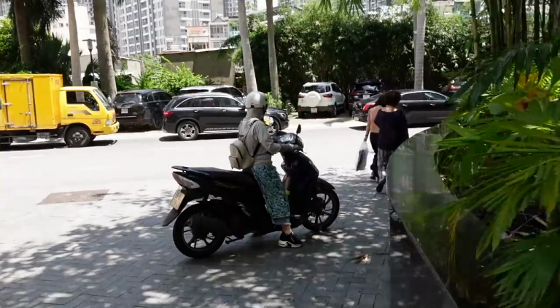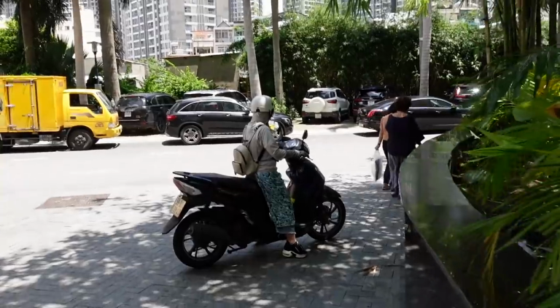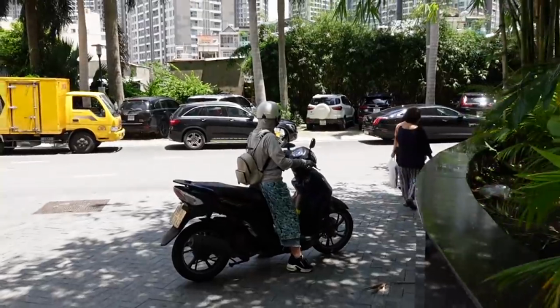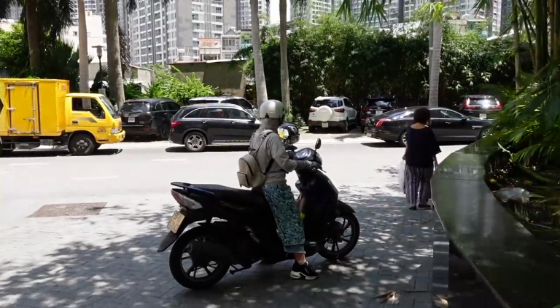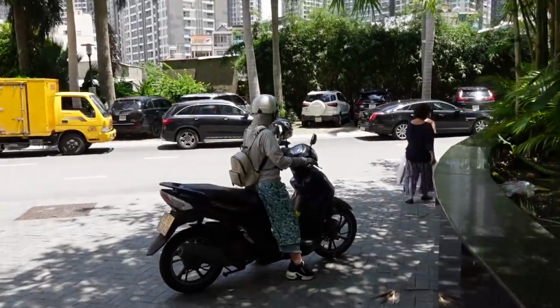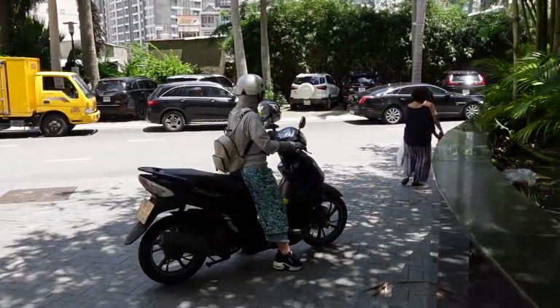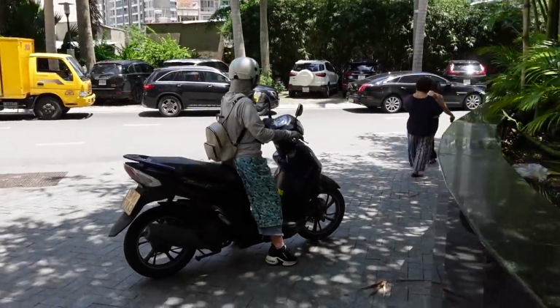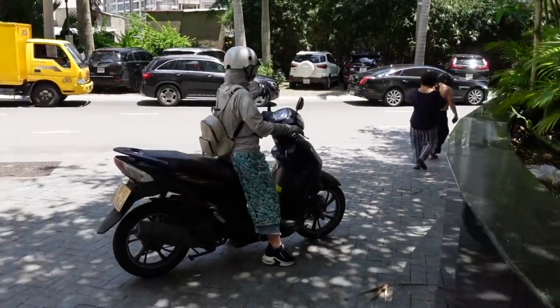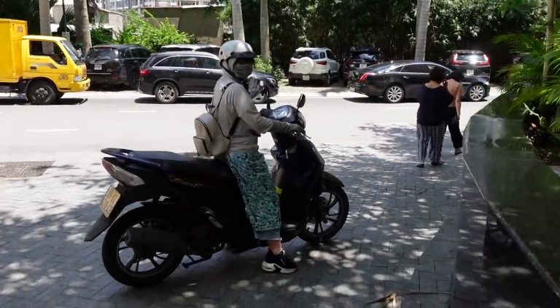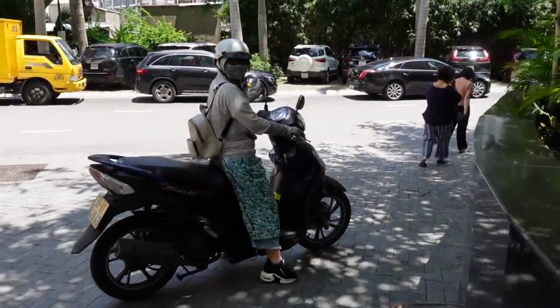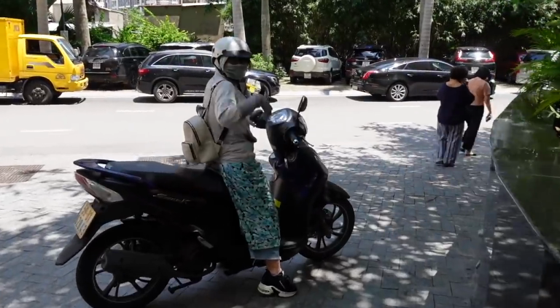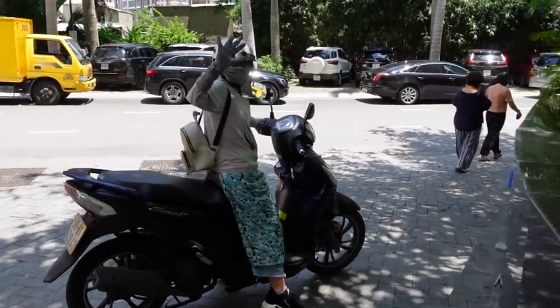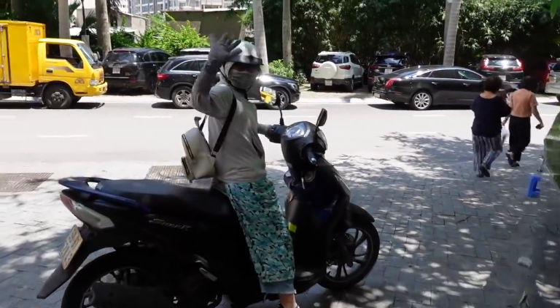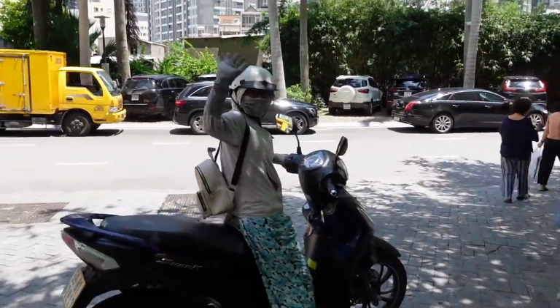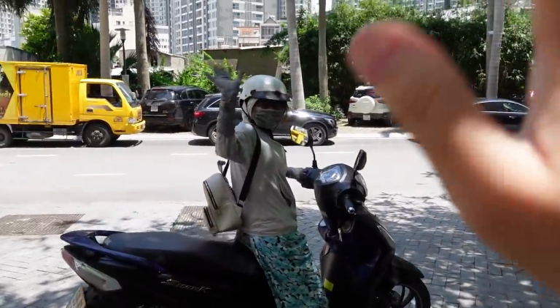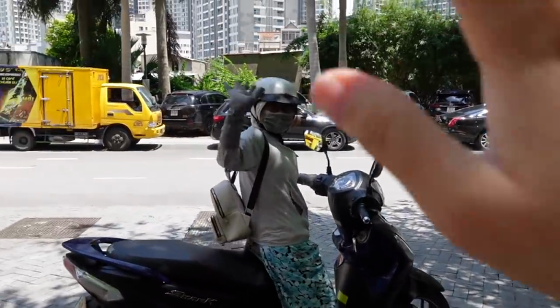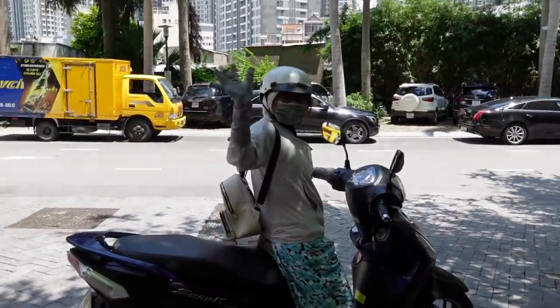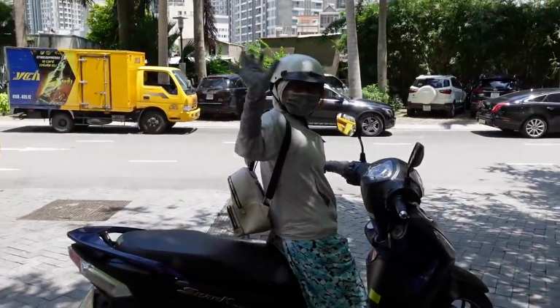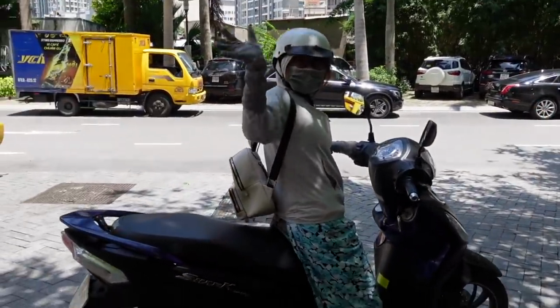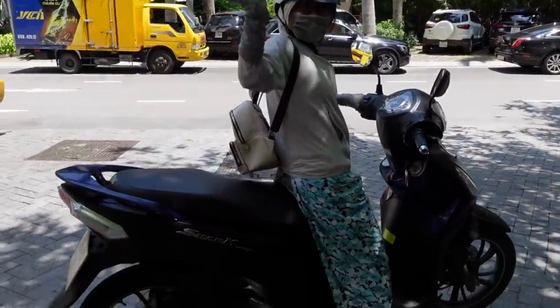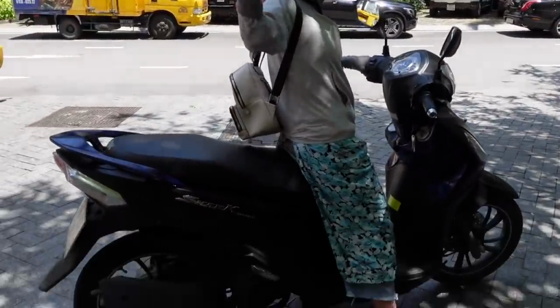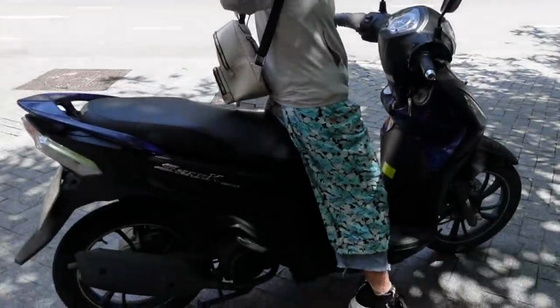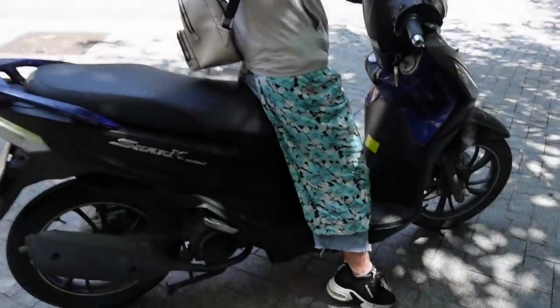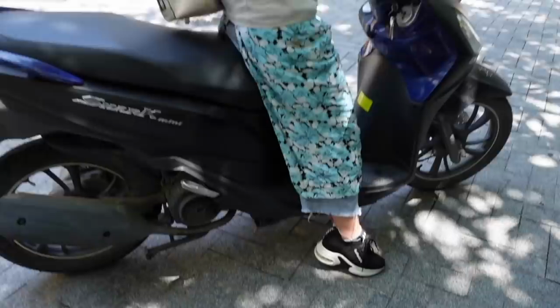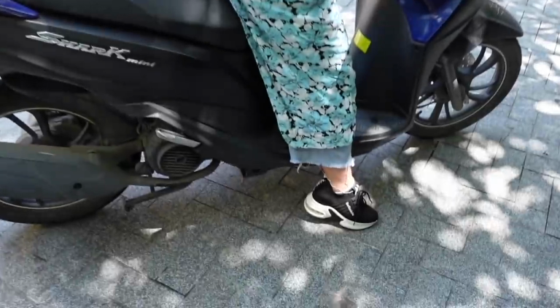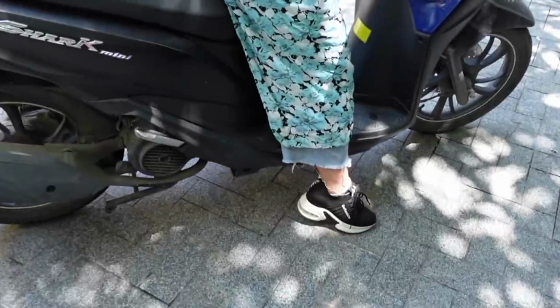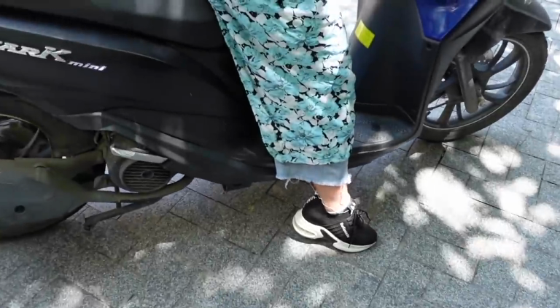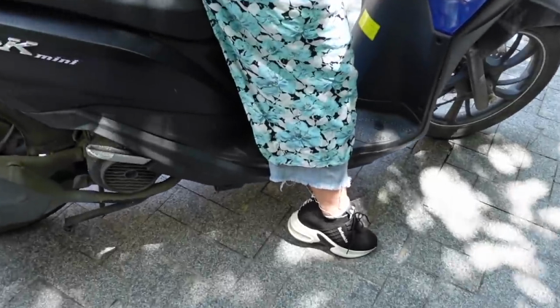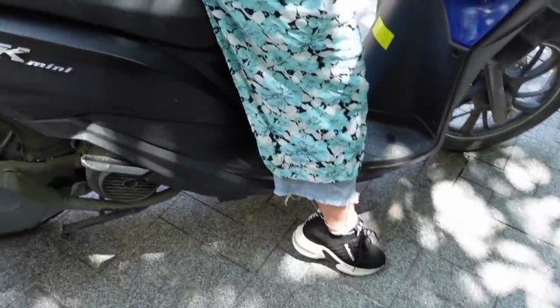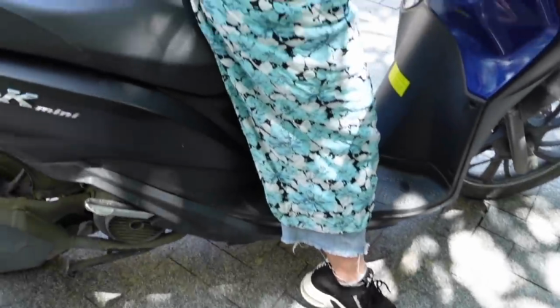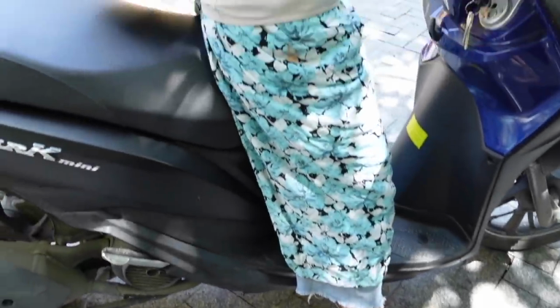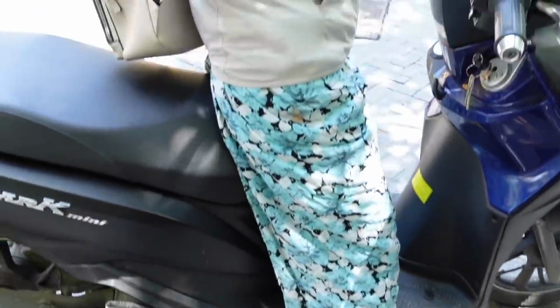This is my friend right here. Hi Chan! Vietnamese street style.